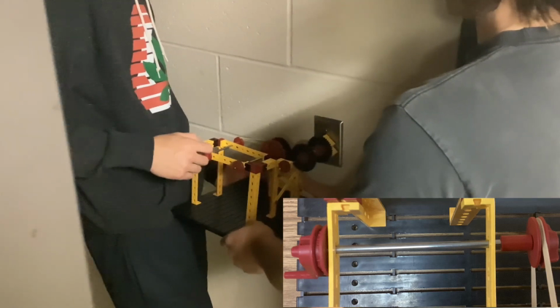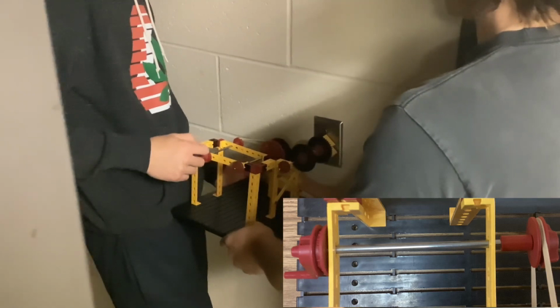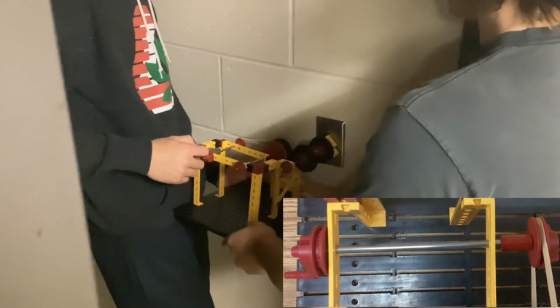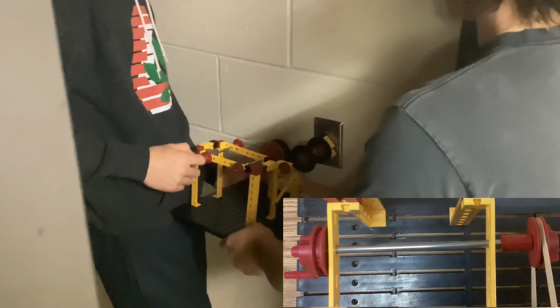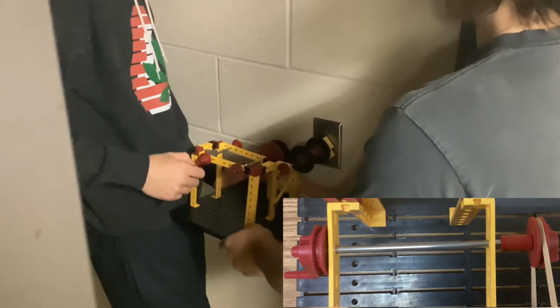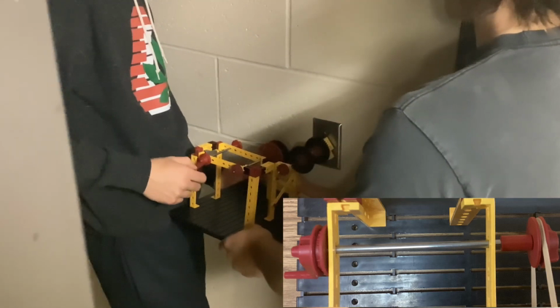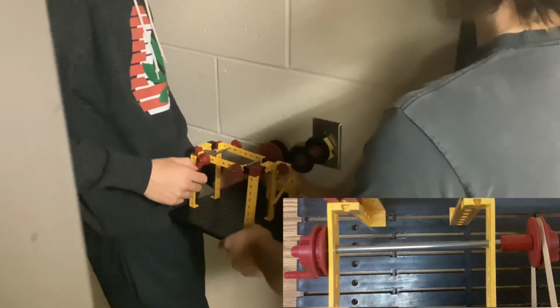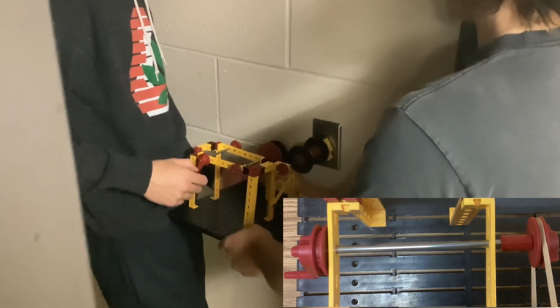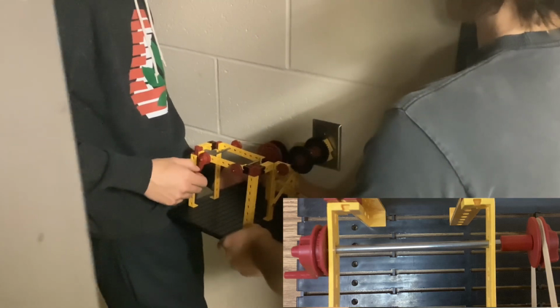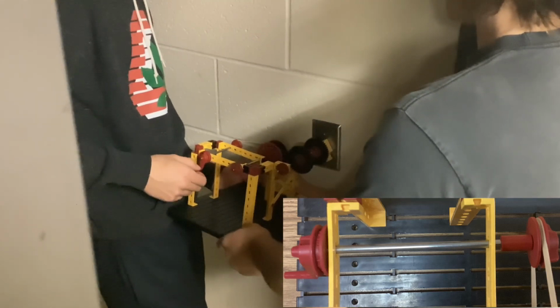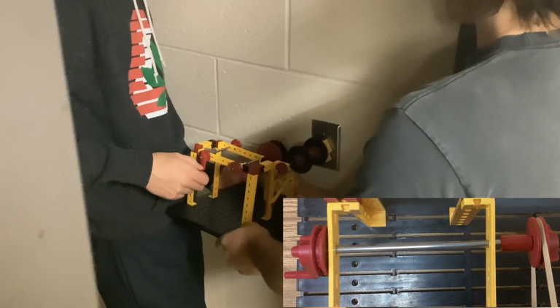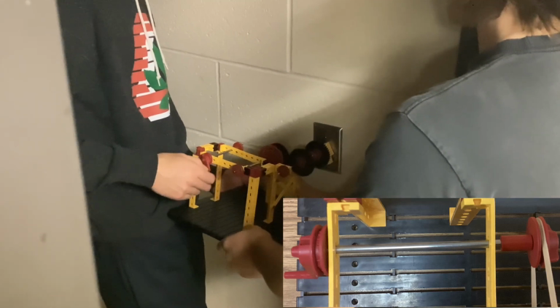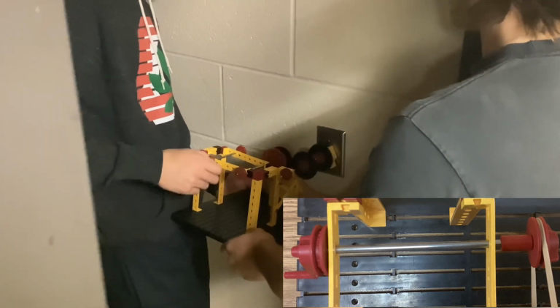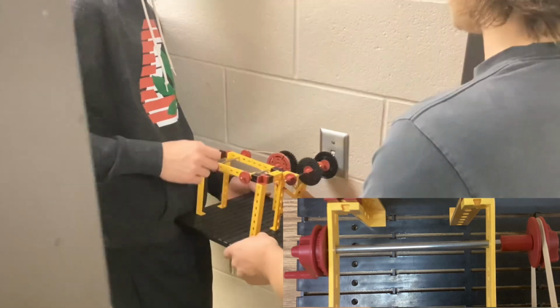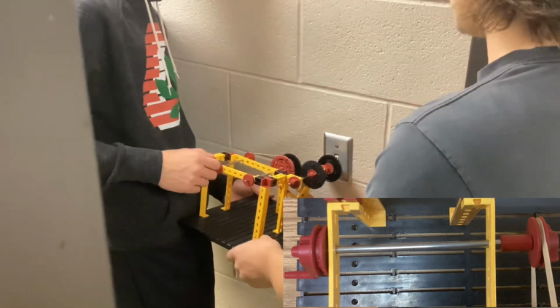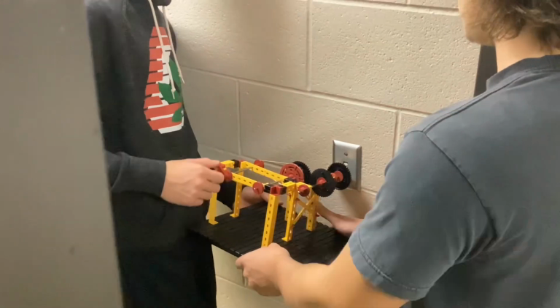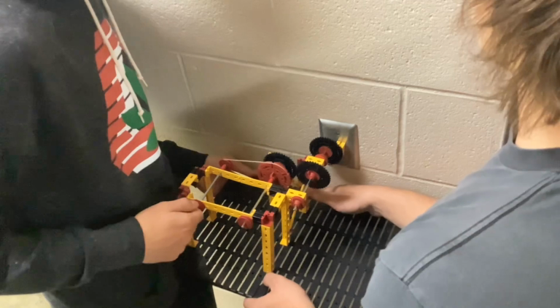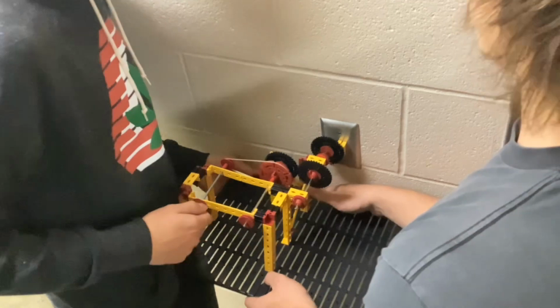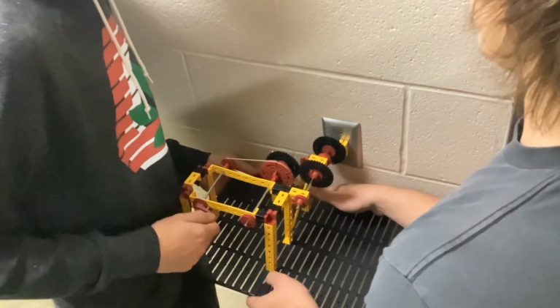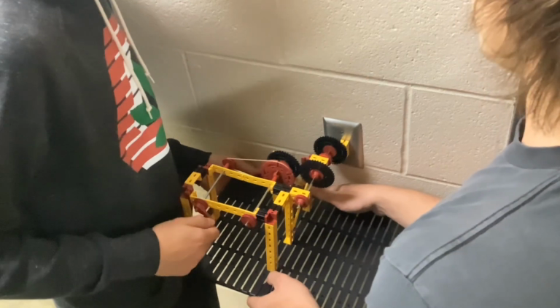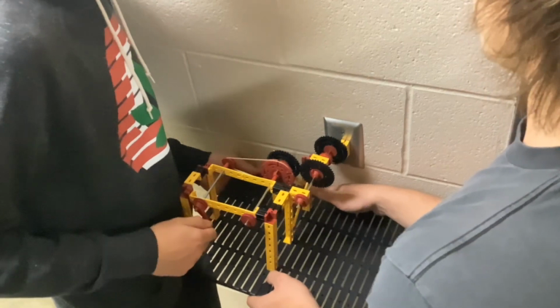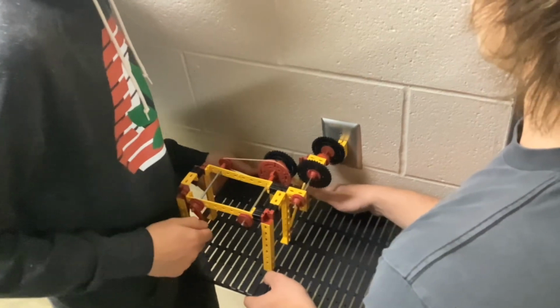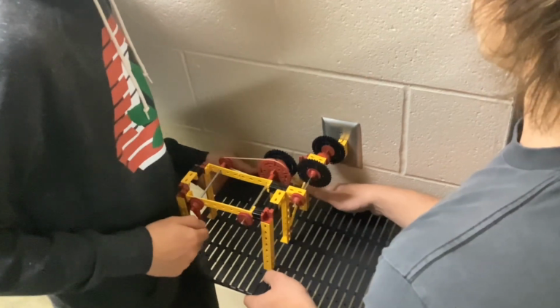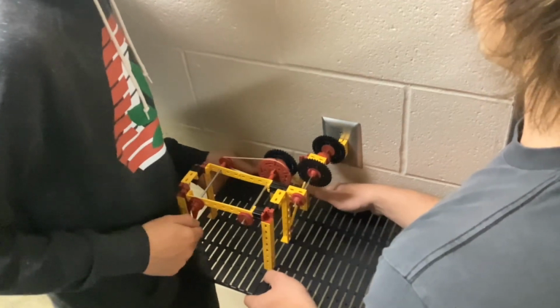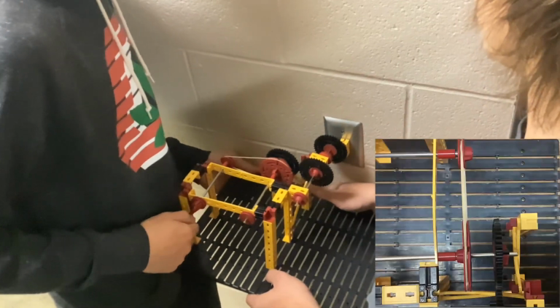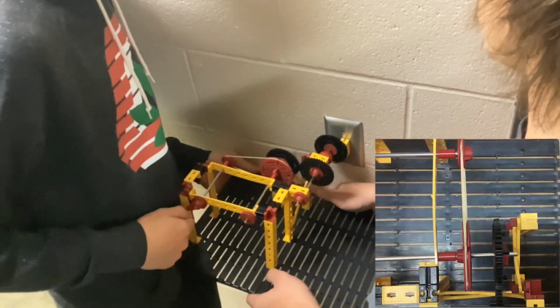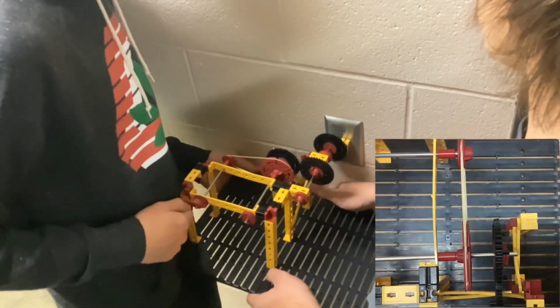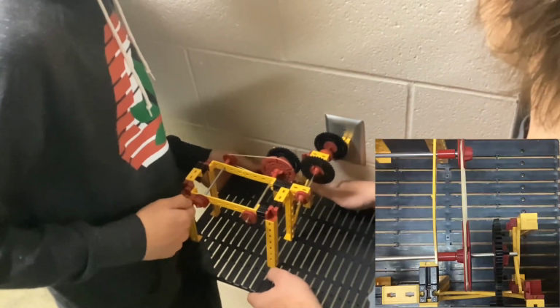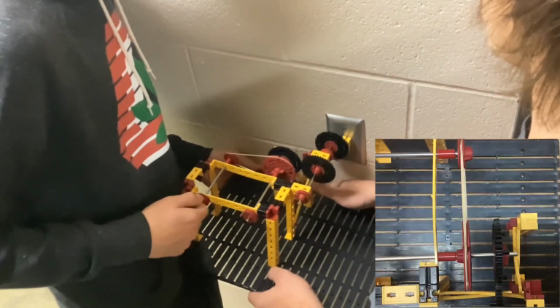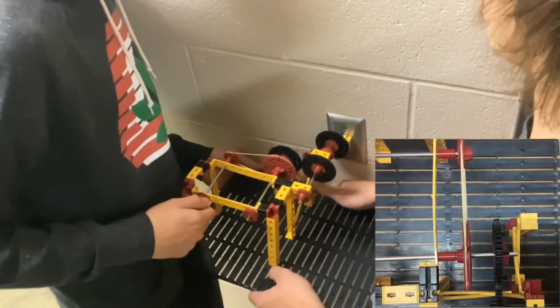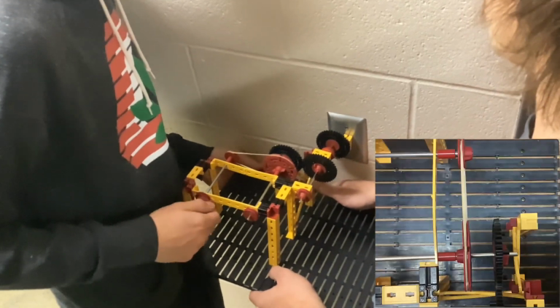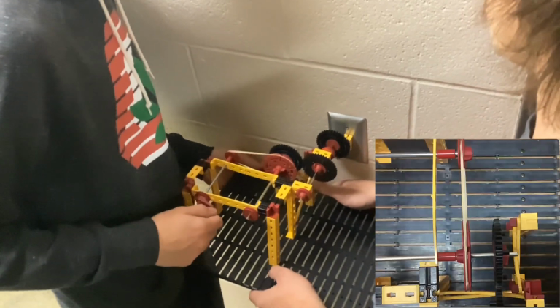It then drives an axle, turning a wheel crucial to the next machine. This smaller wheel drives a belt, rotating a second larger wheel.